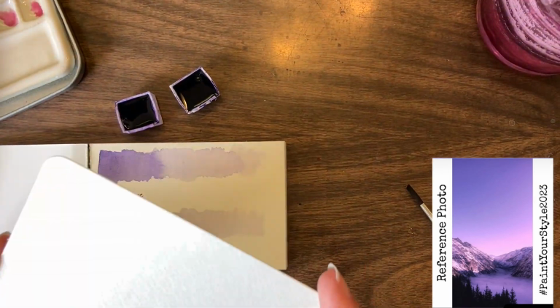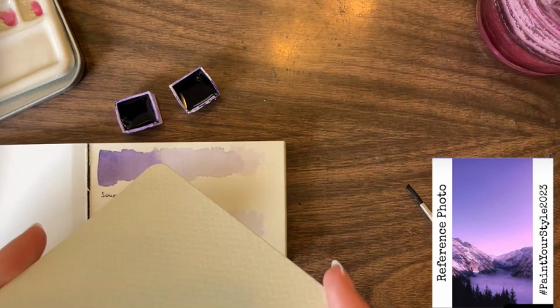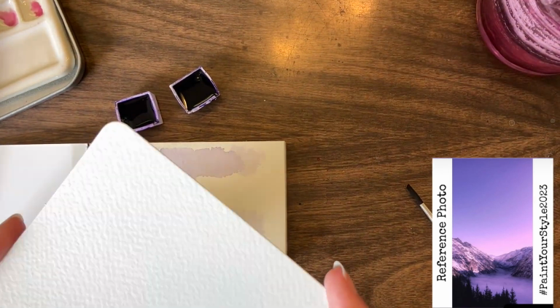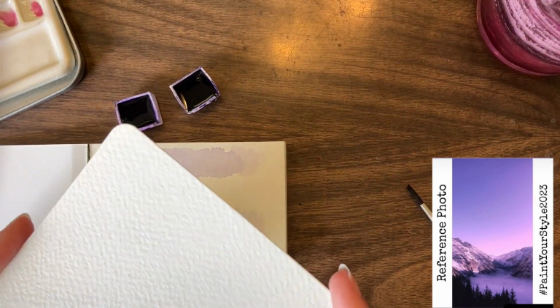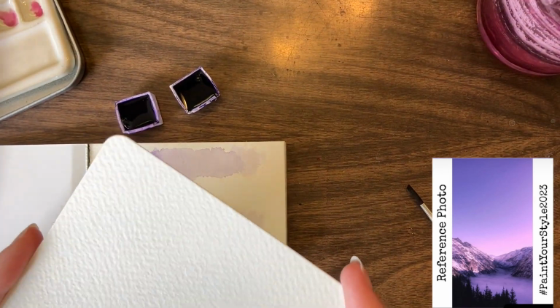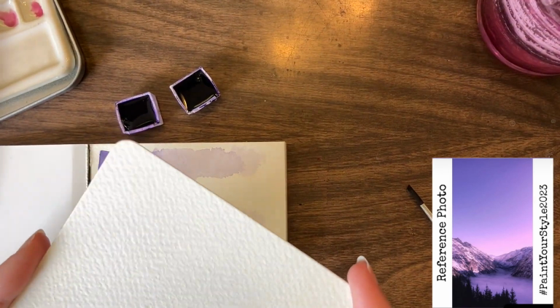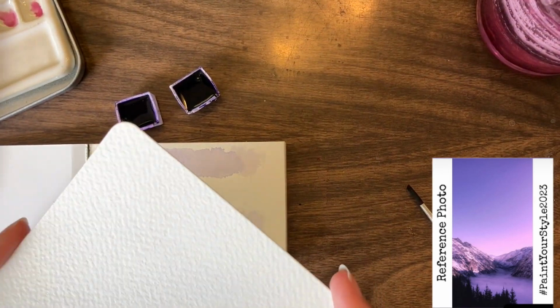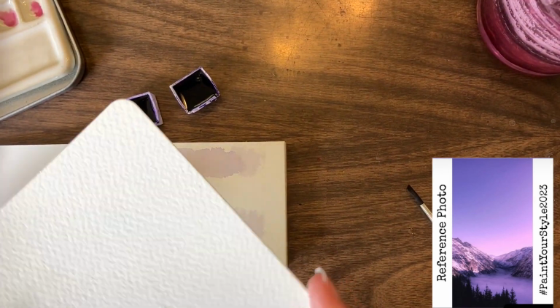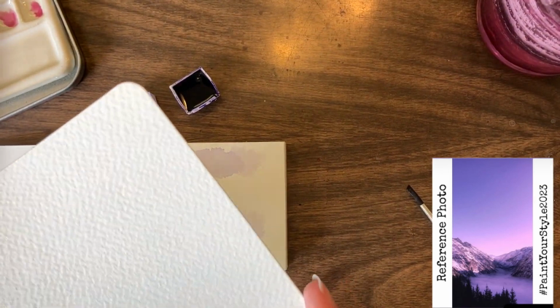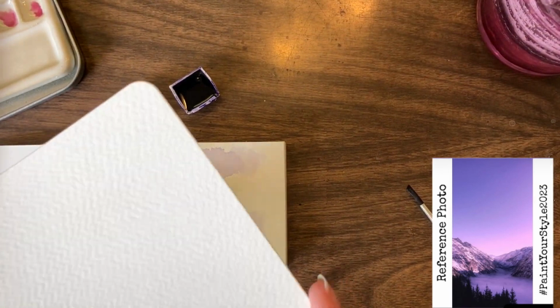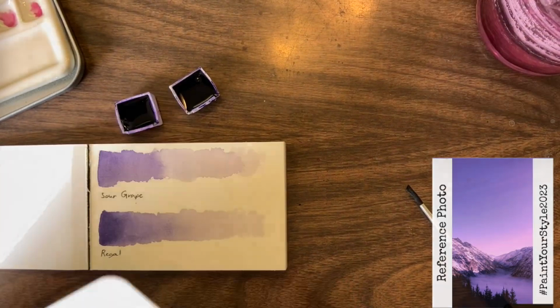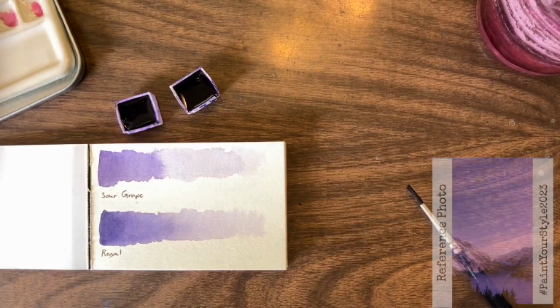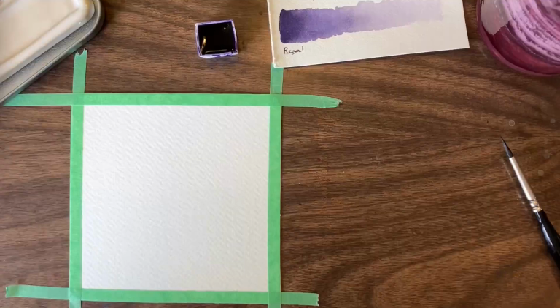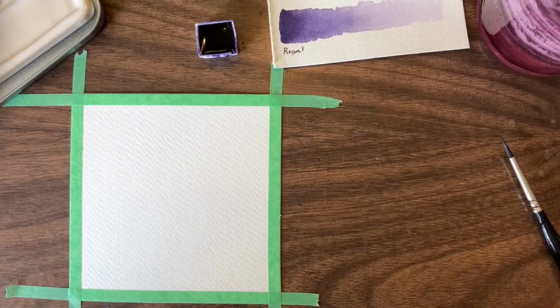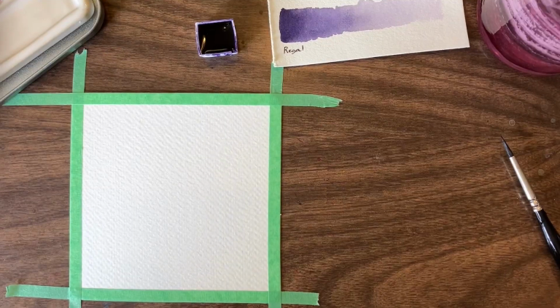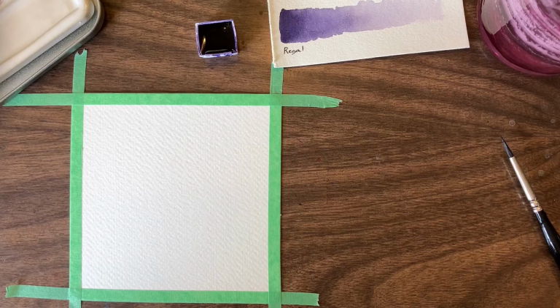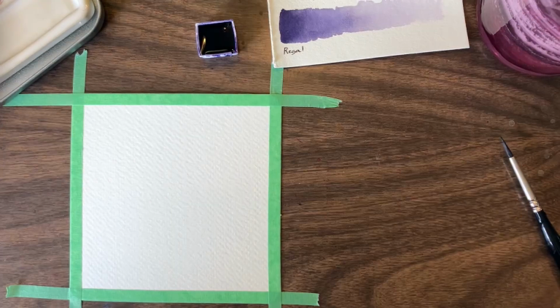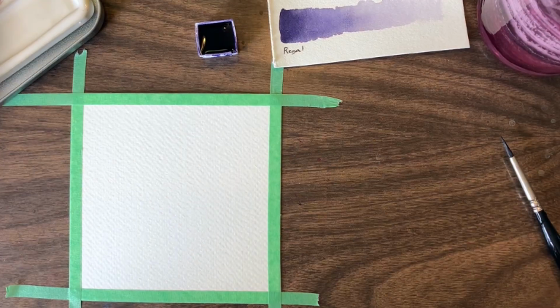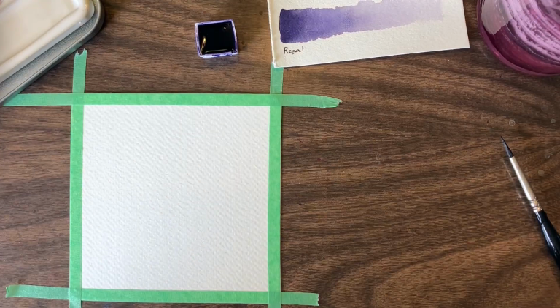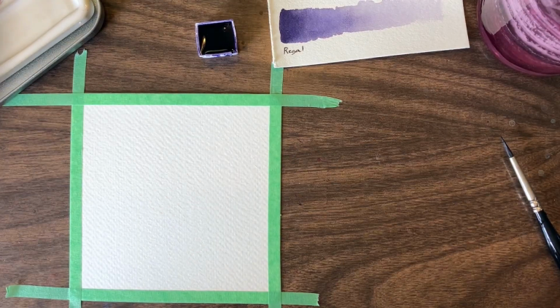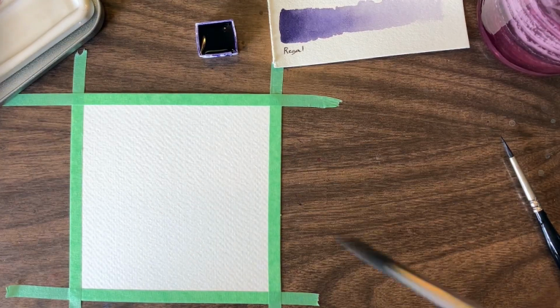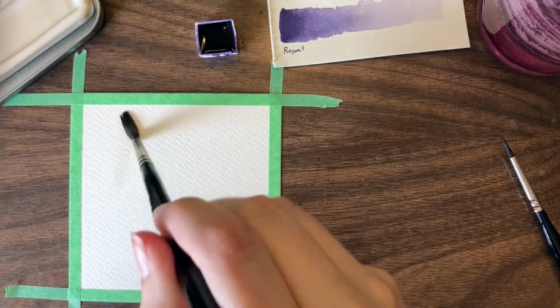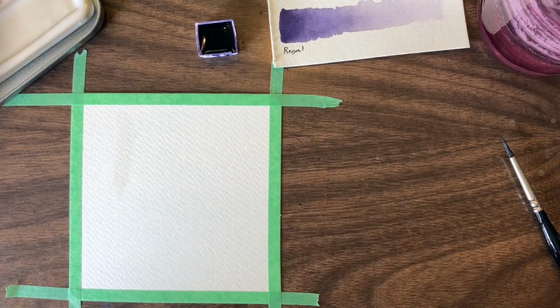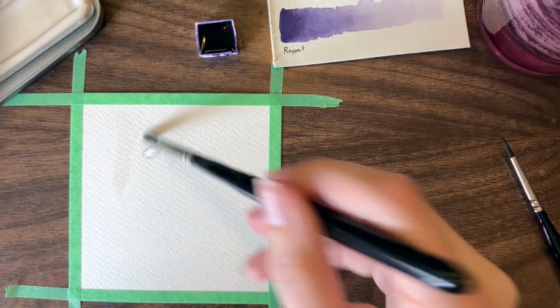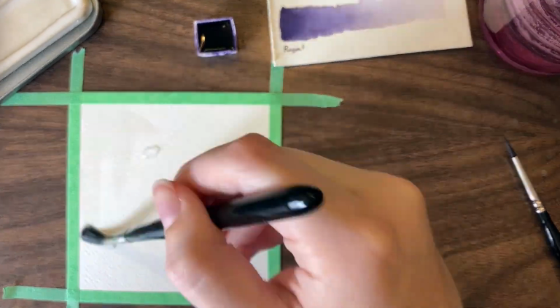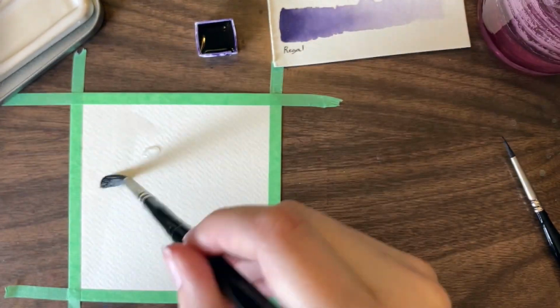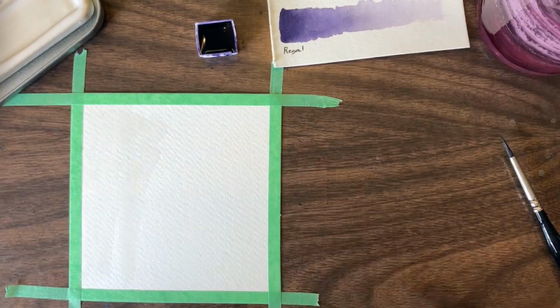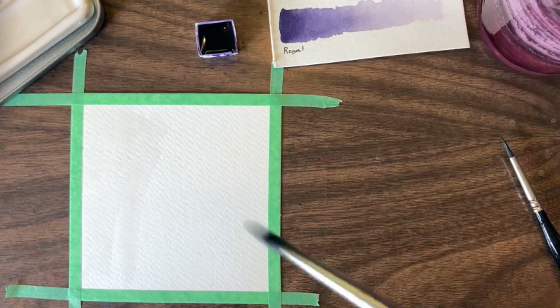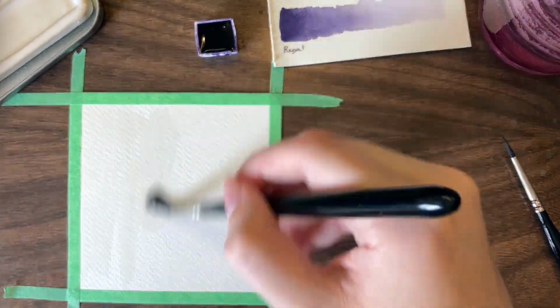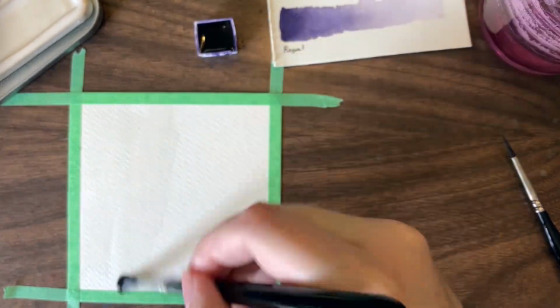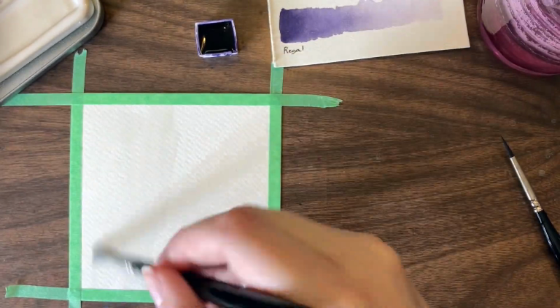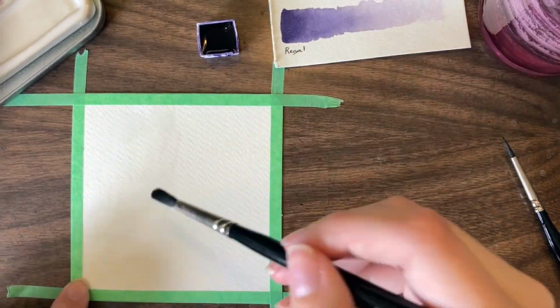I also used this square cotton paper again just because it seems to be working well for these Paint Your Style pieces — it's a good size.